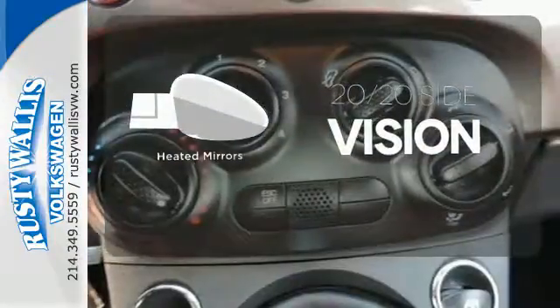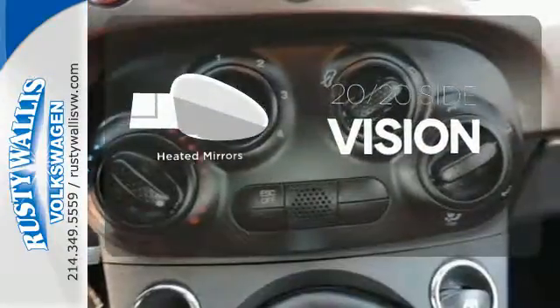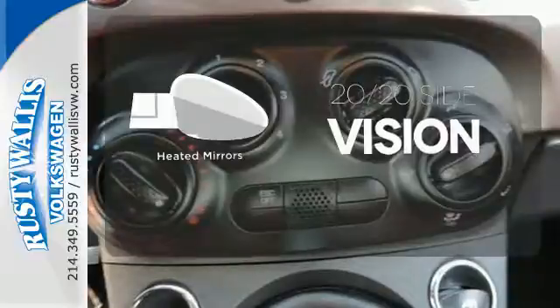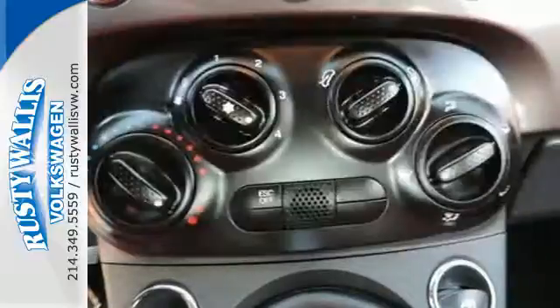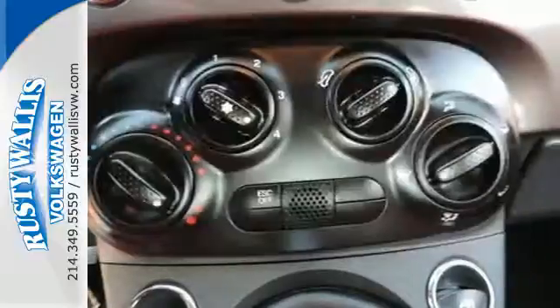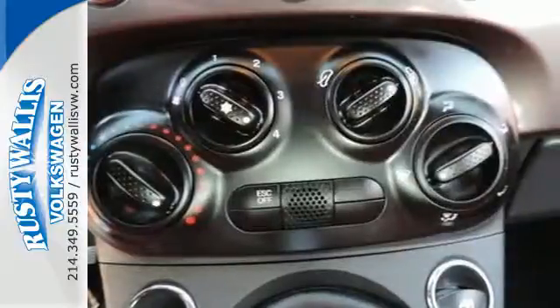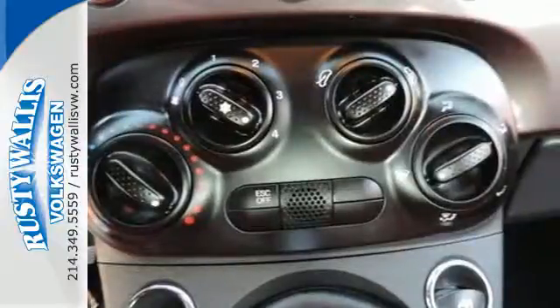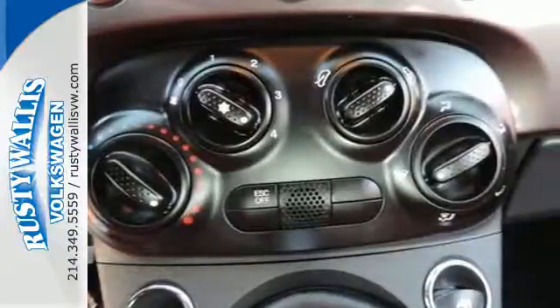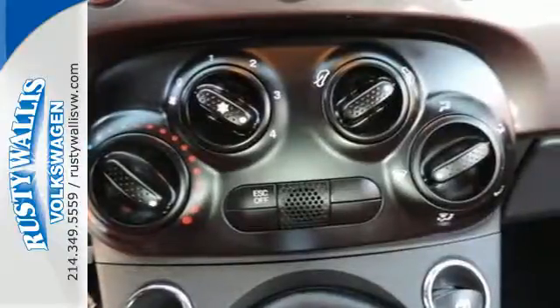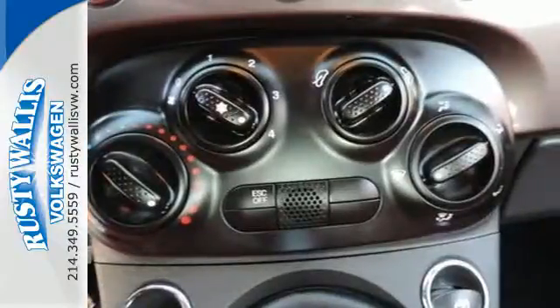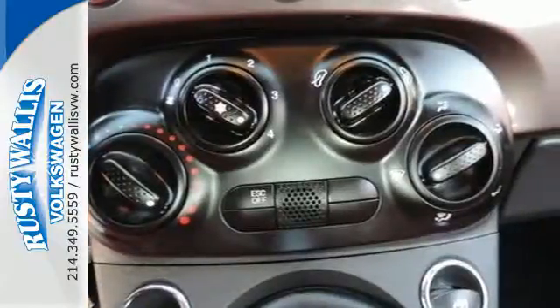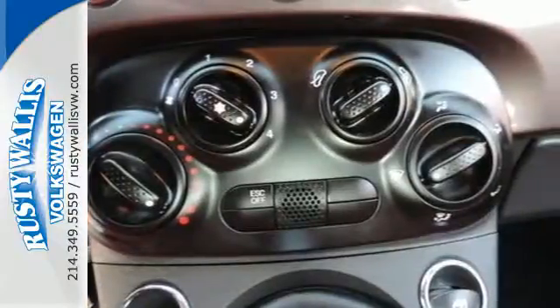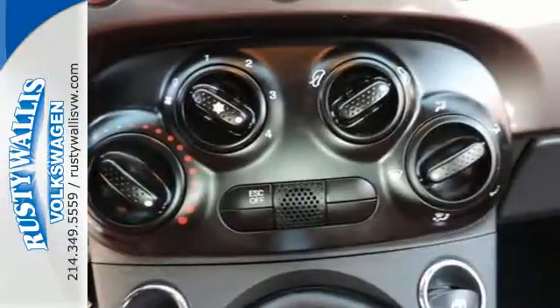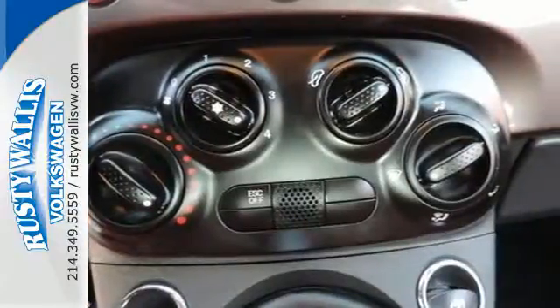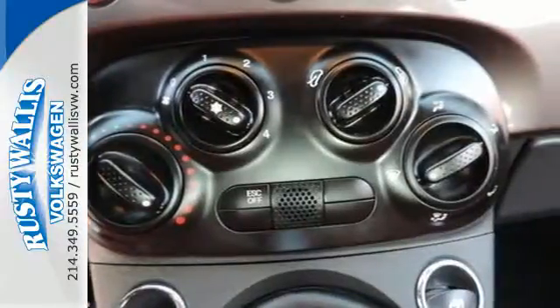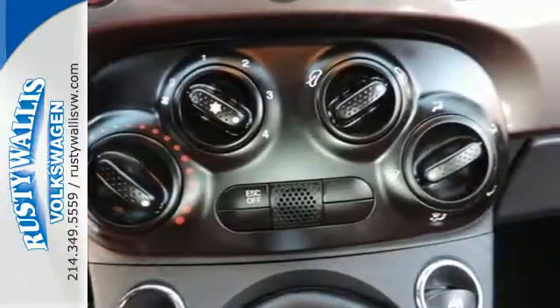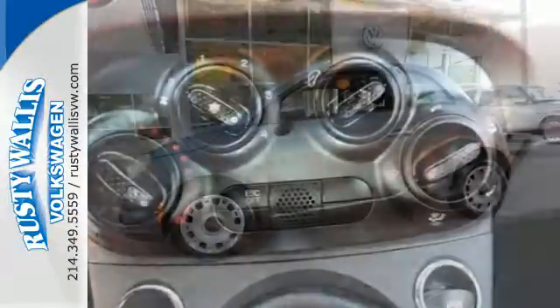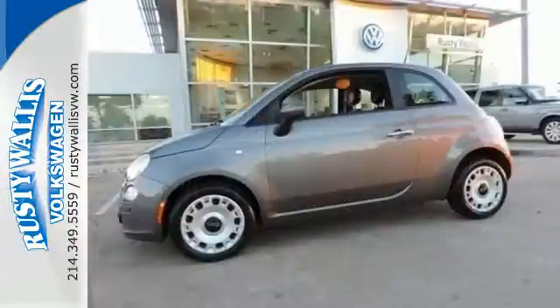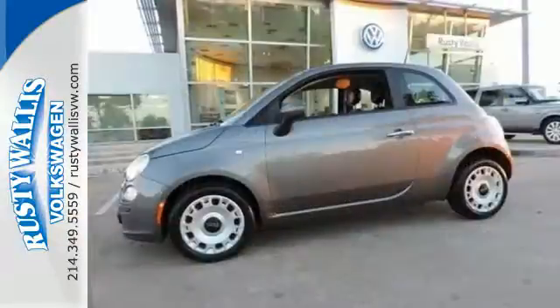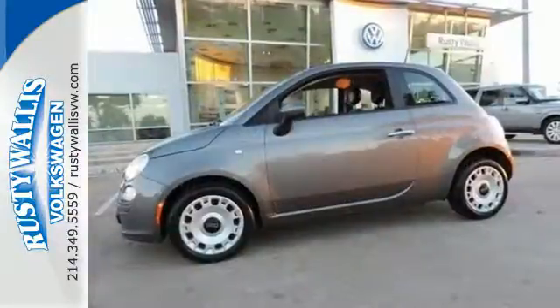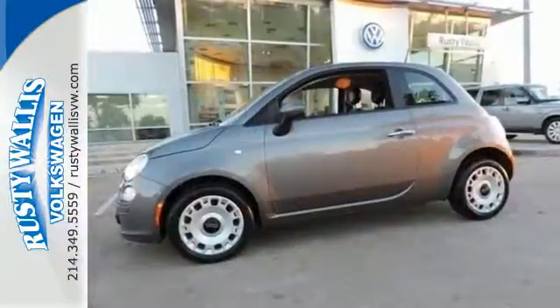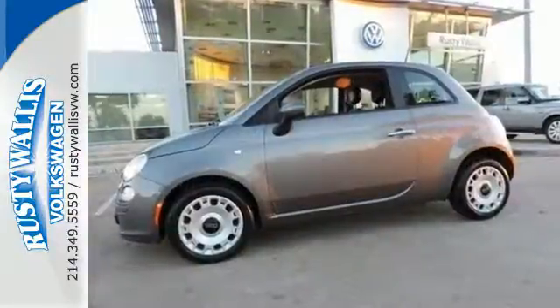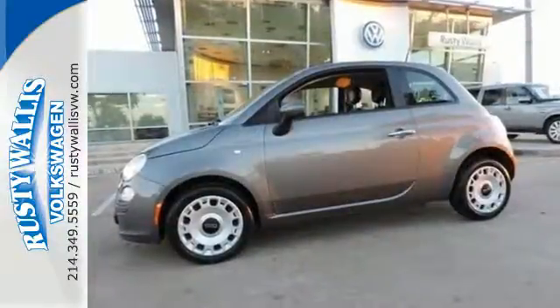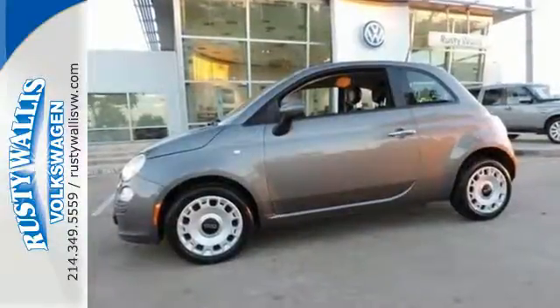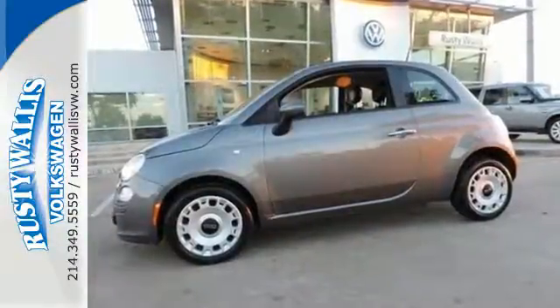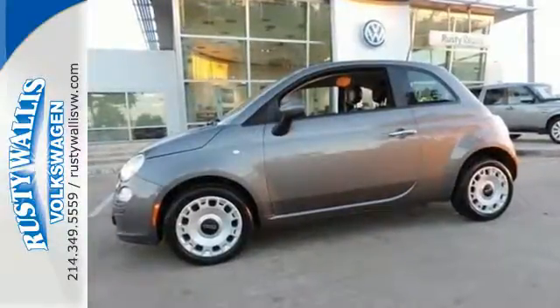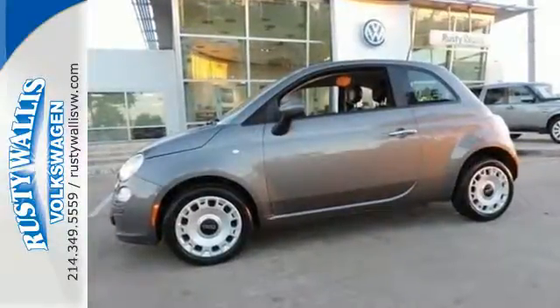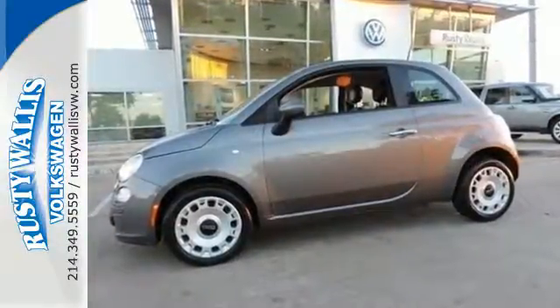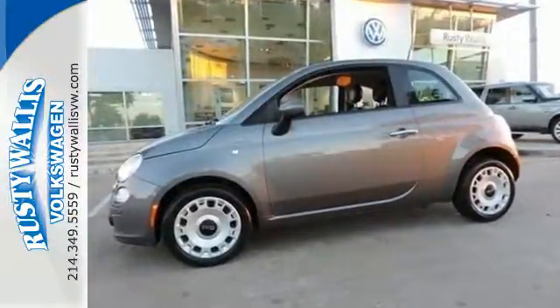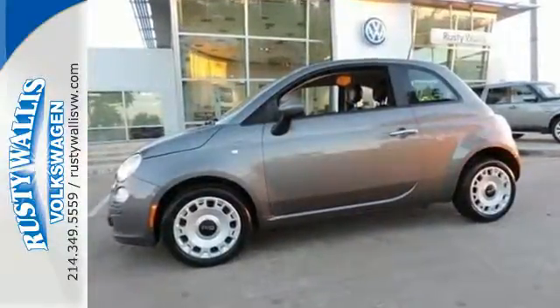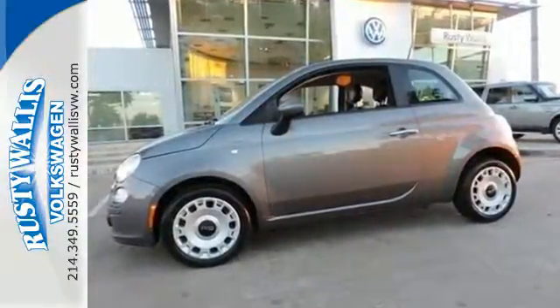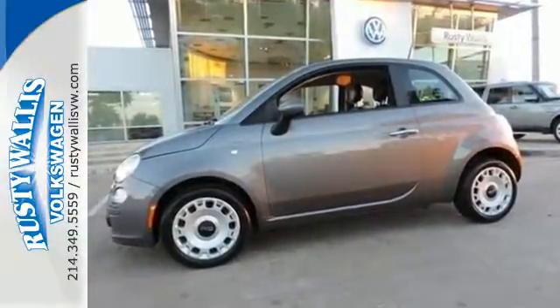This mobile piece of art could be yours. They are high in demand, so hurry in today for a test drive.